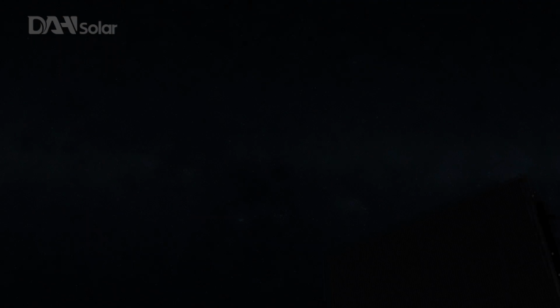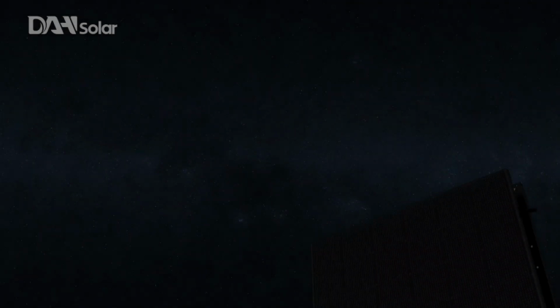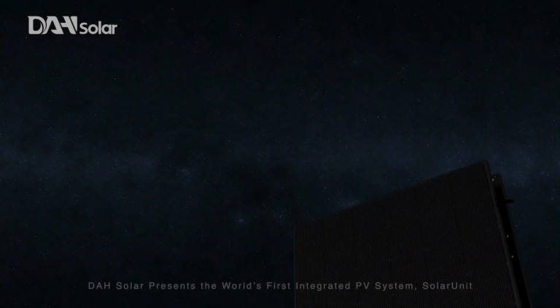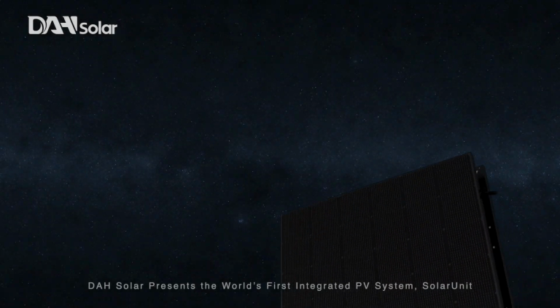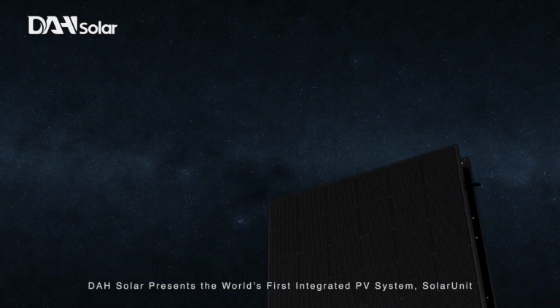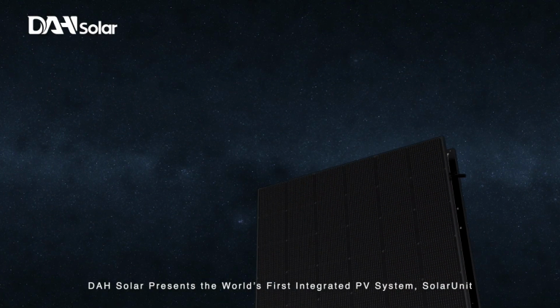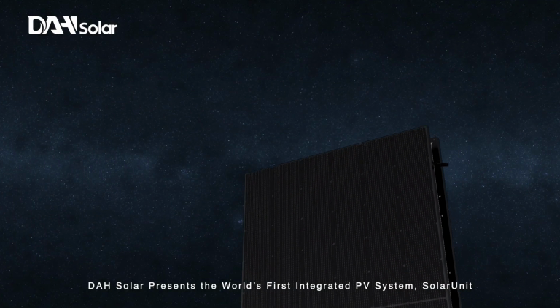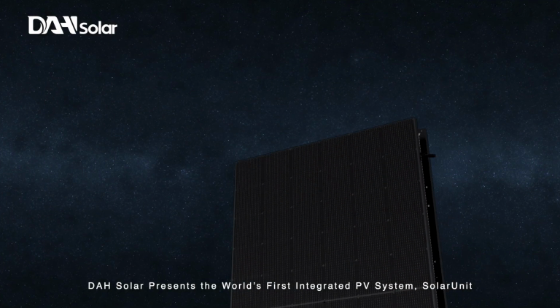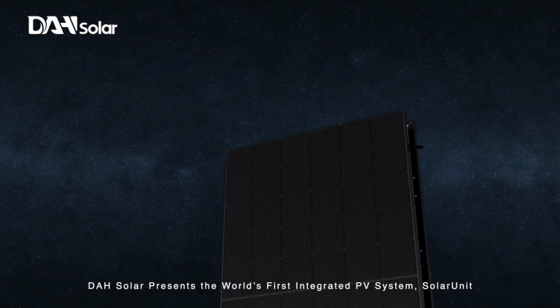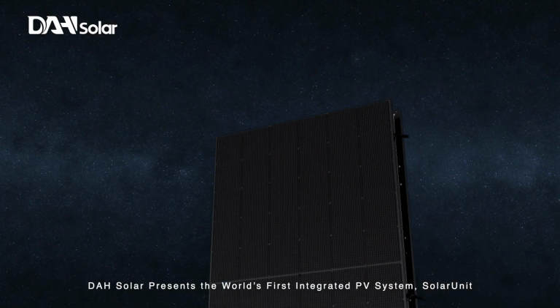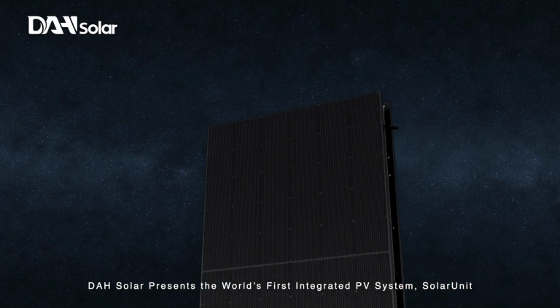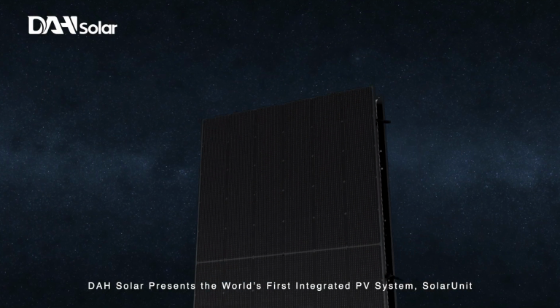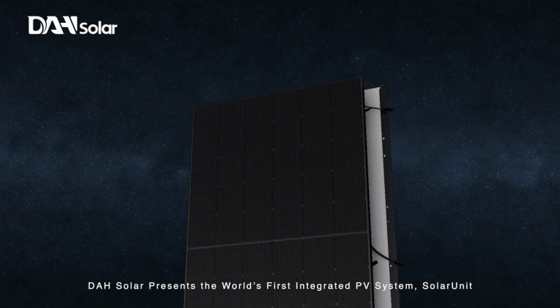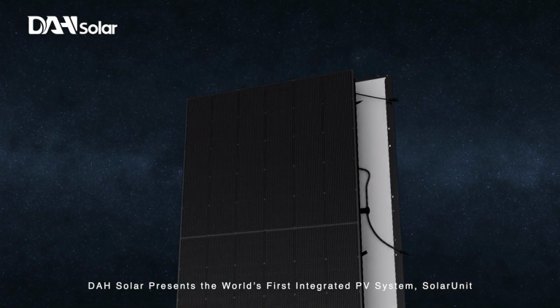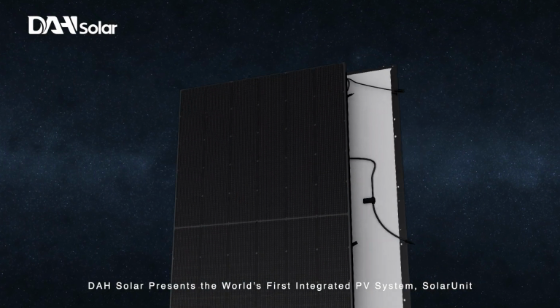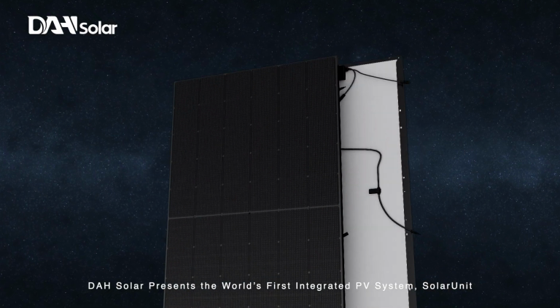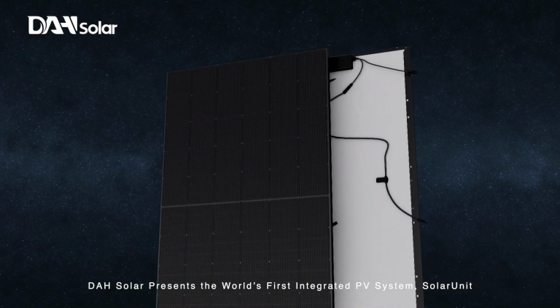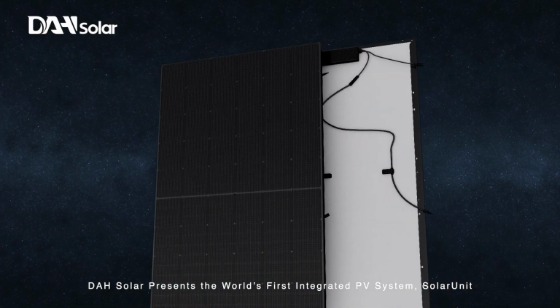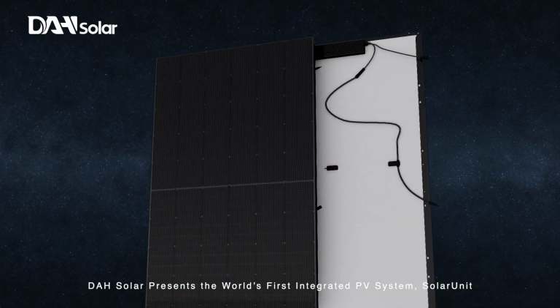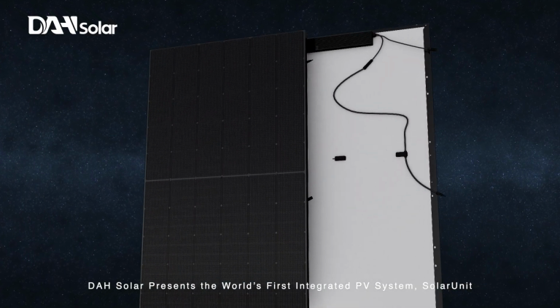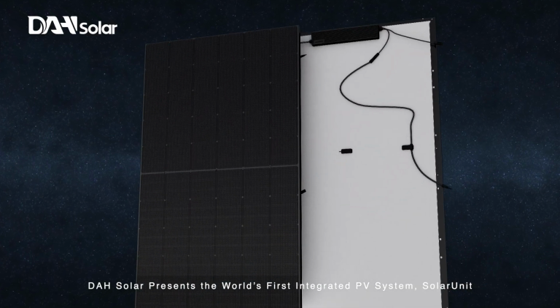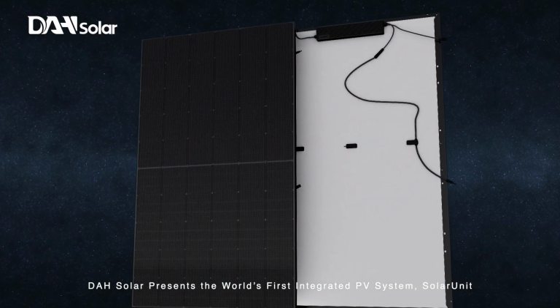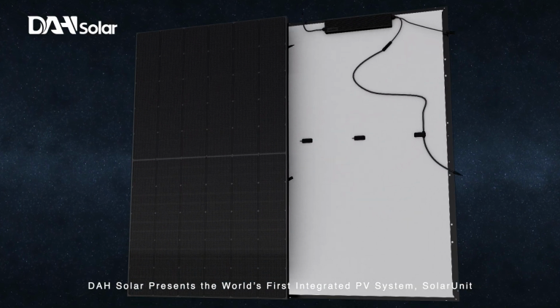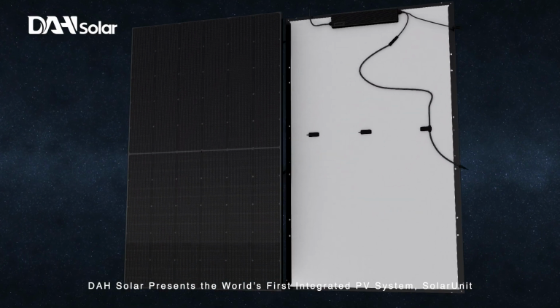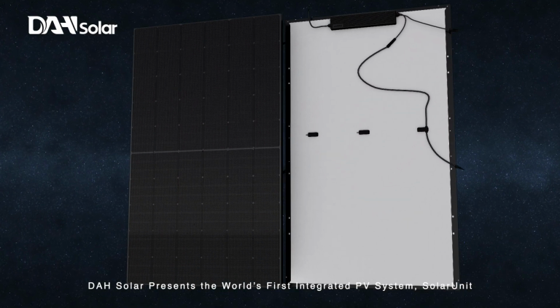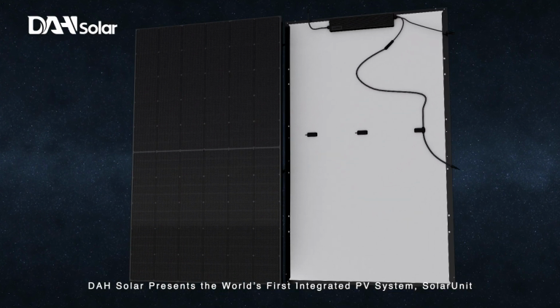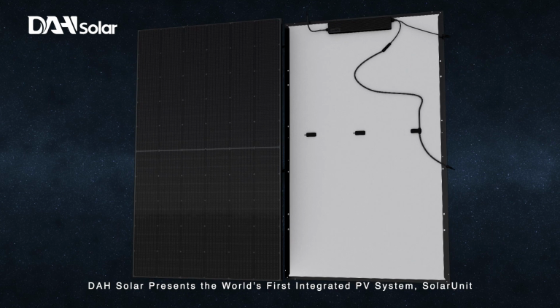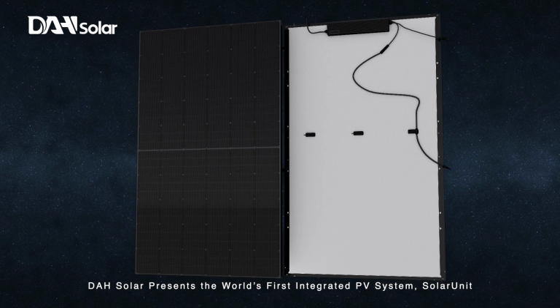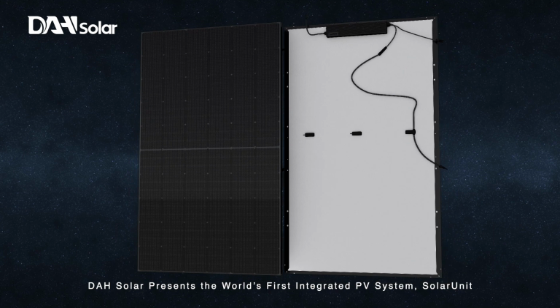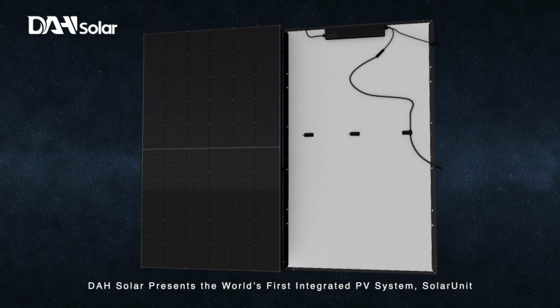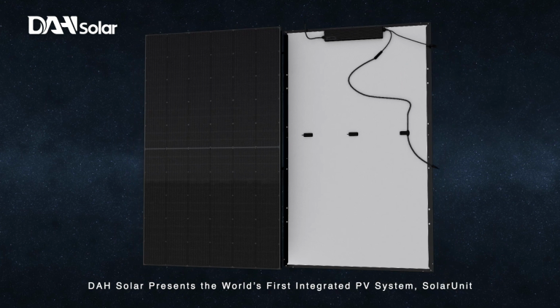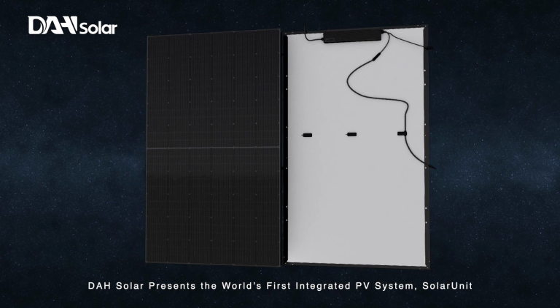DAH Solar presents the world's first integrated PV system: Solar Unit.